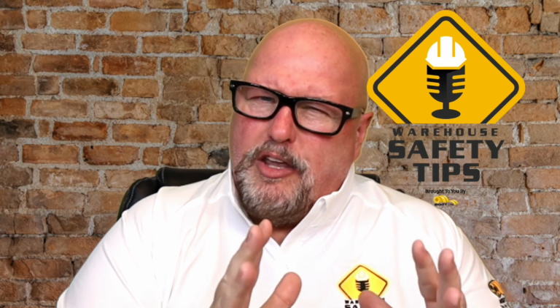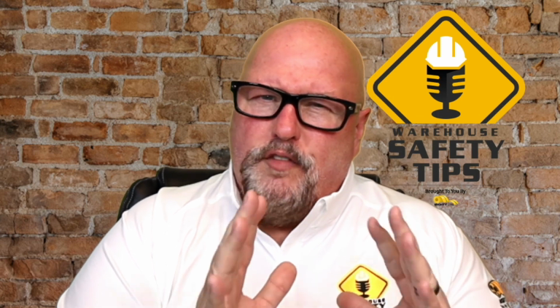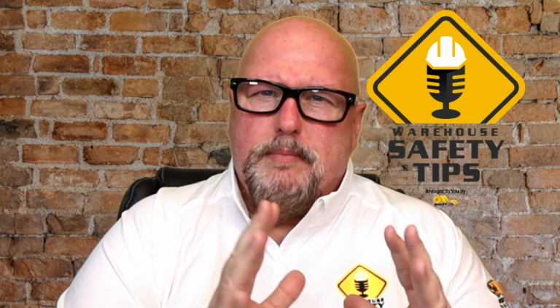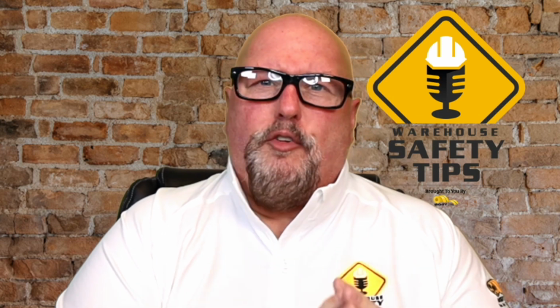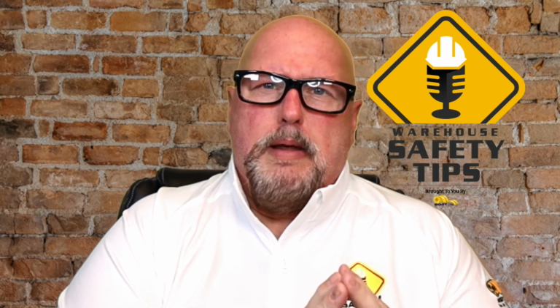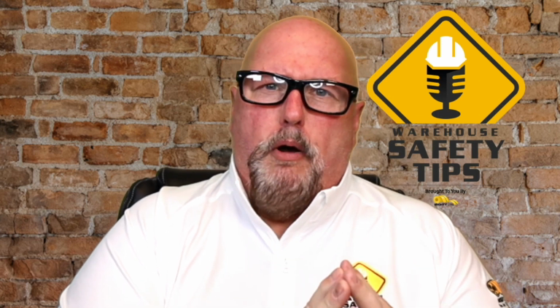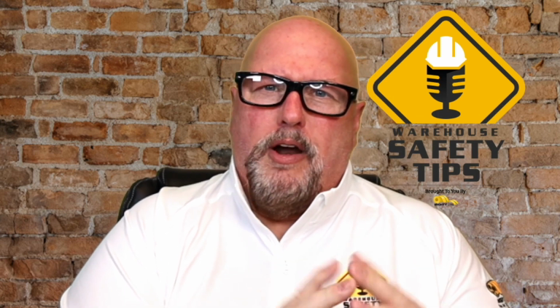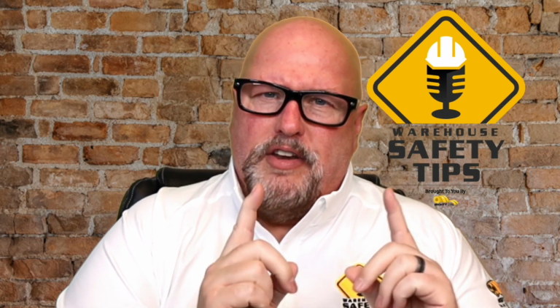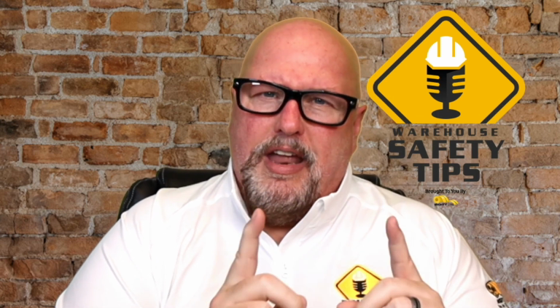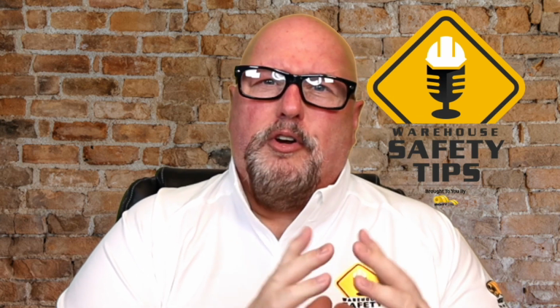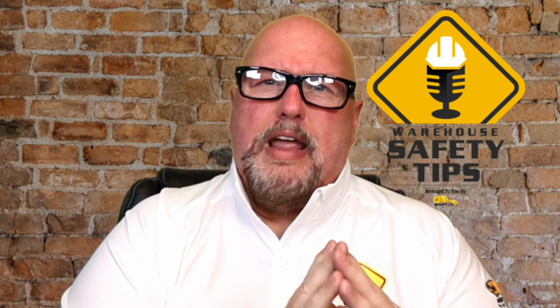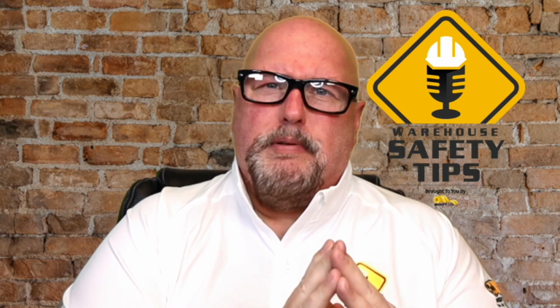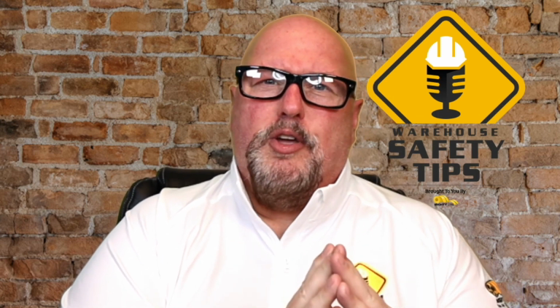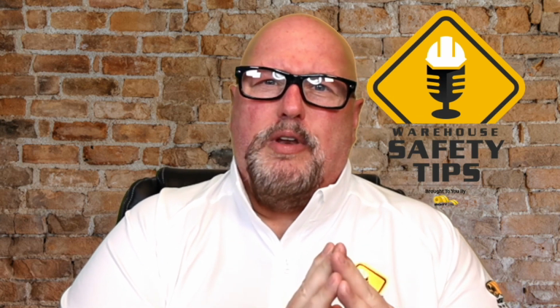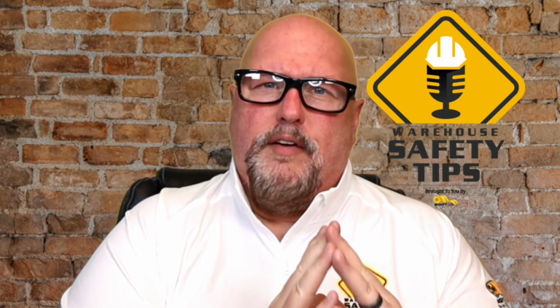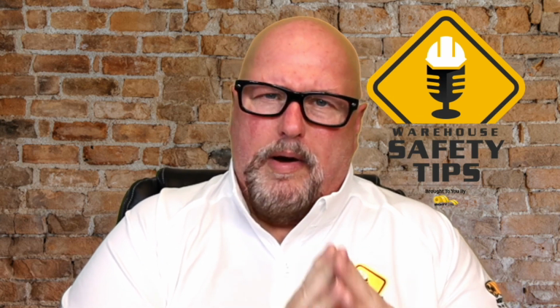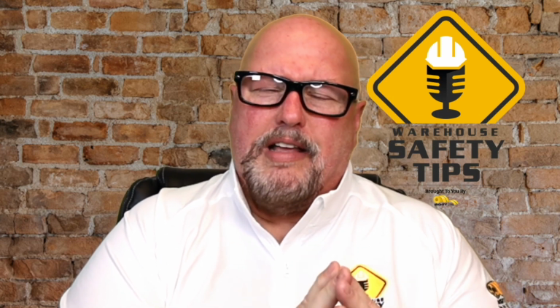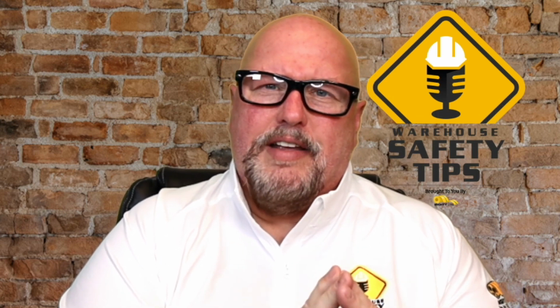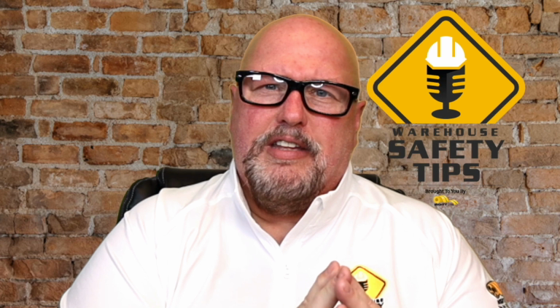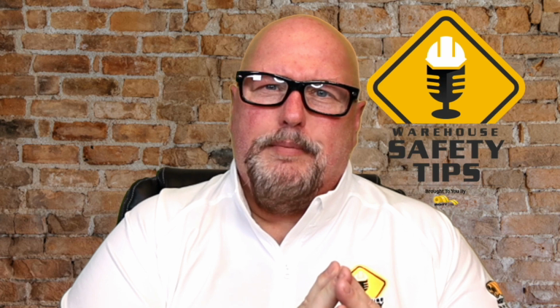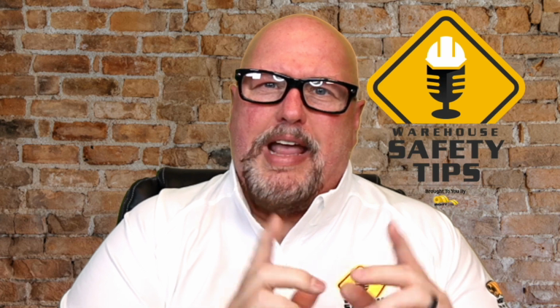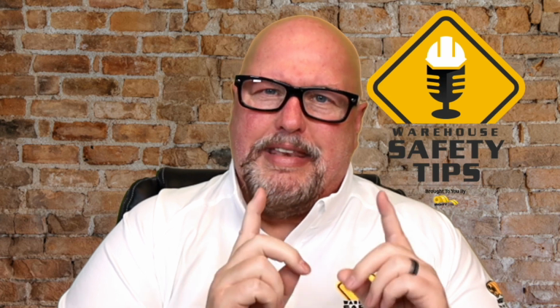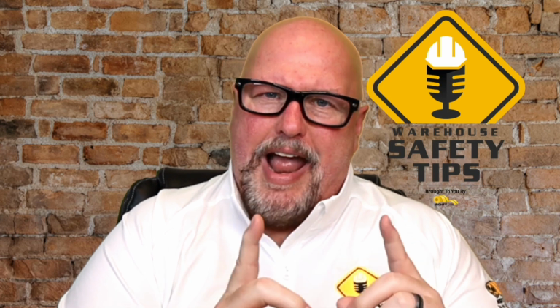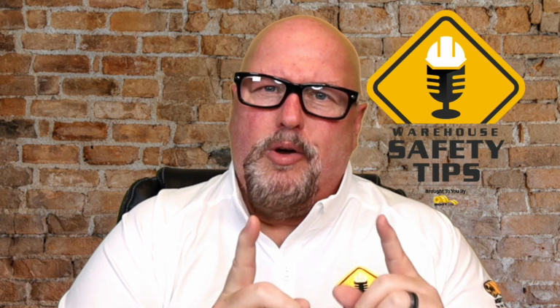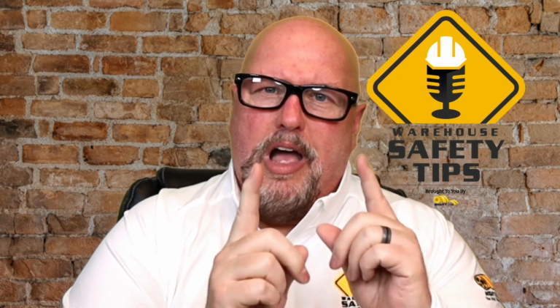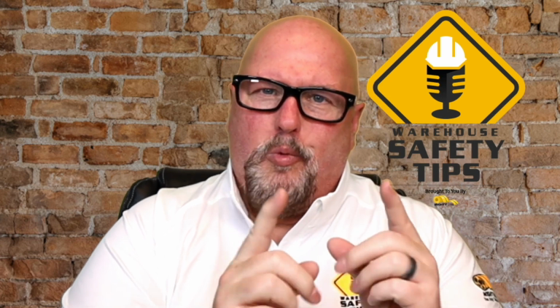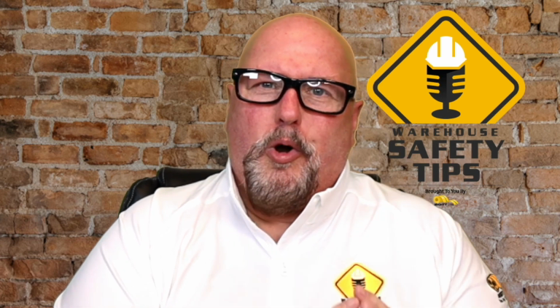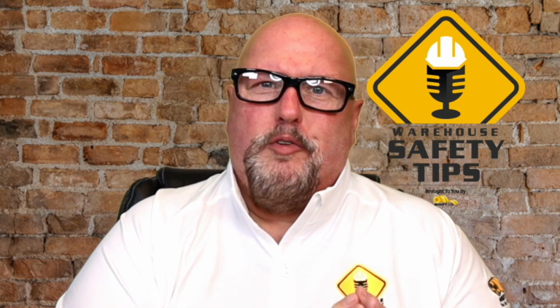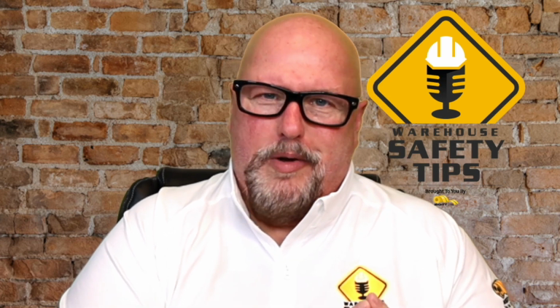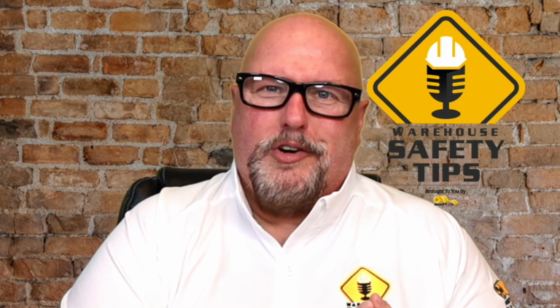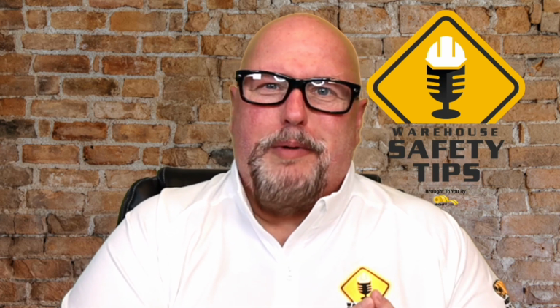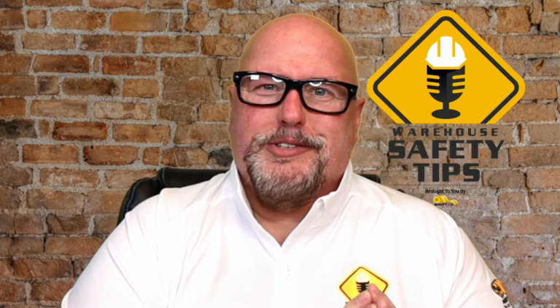Thank you very much for being part of another episode of Warehouse Safety Tips. And now, a word from one of our sponsors.